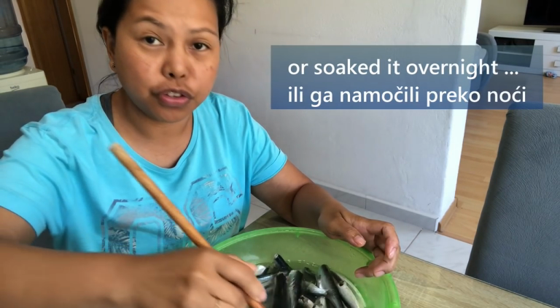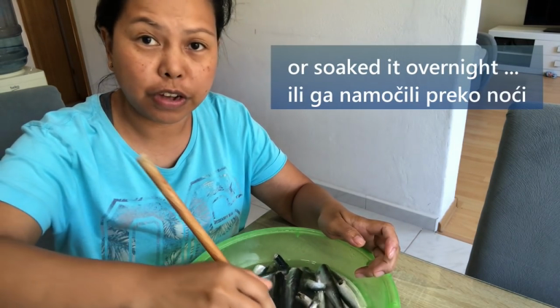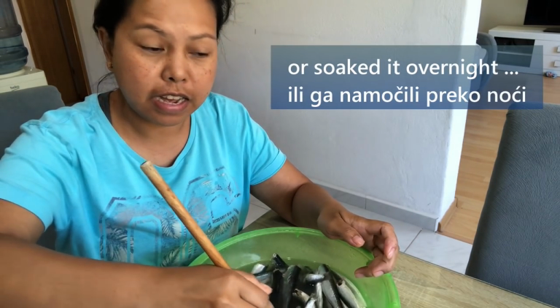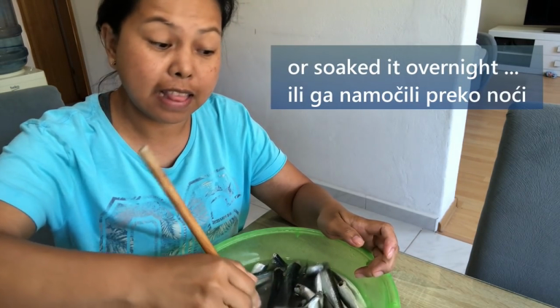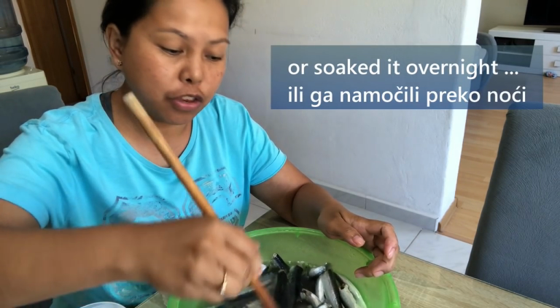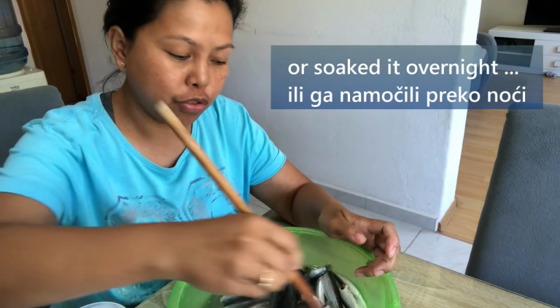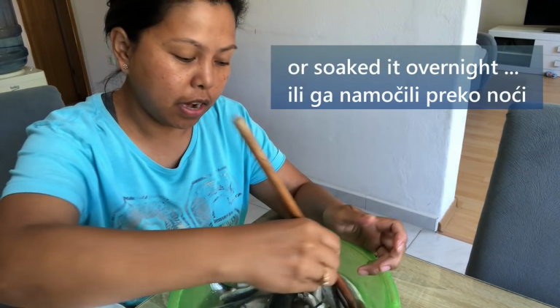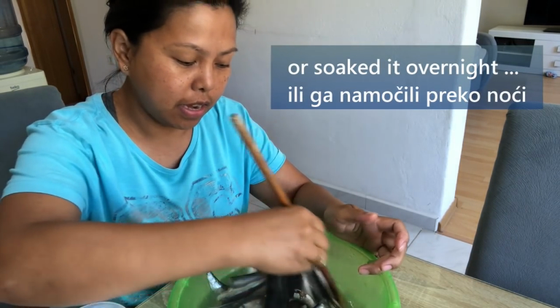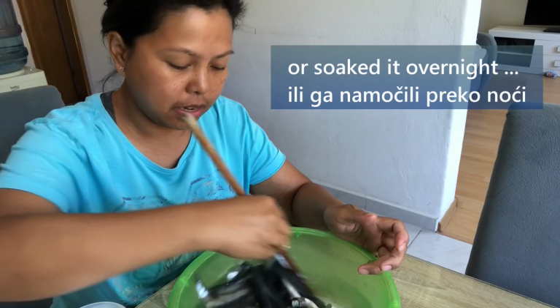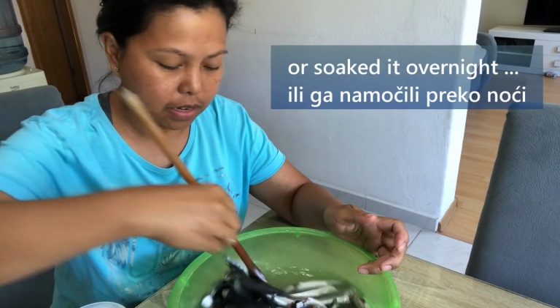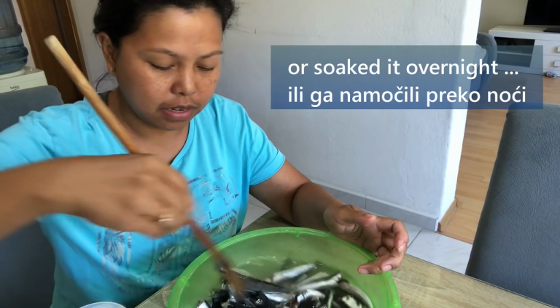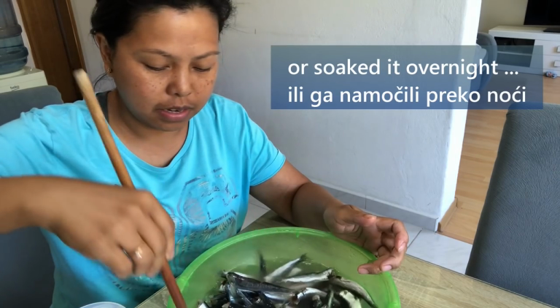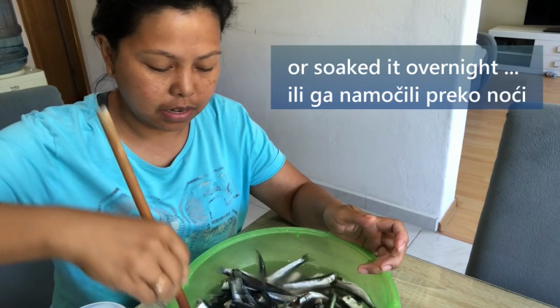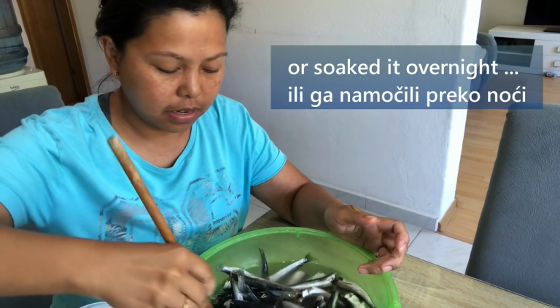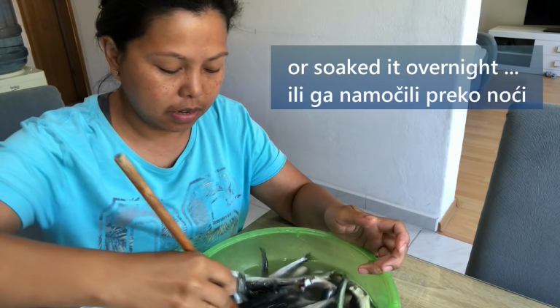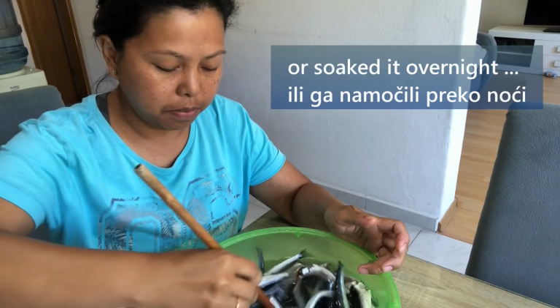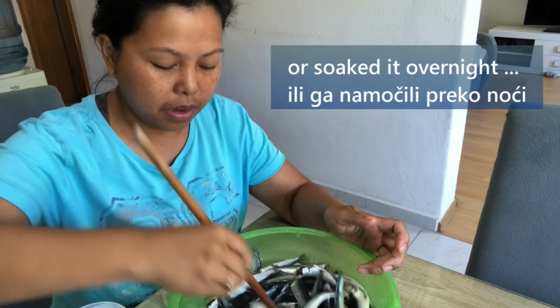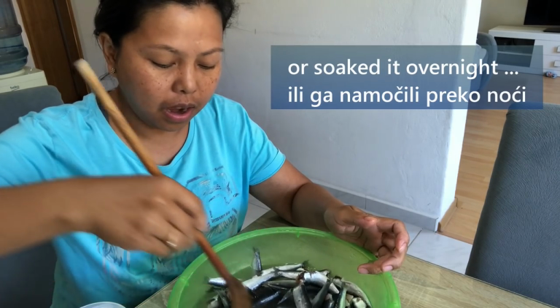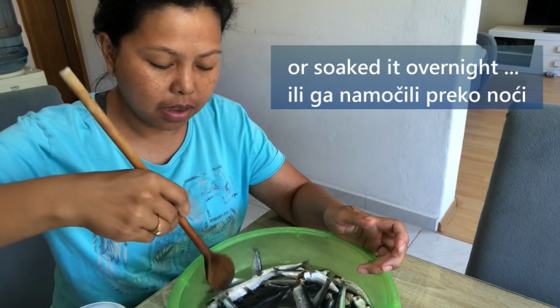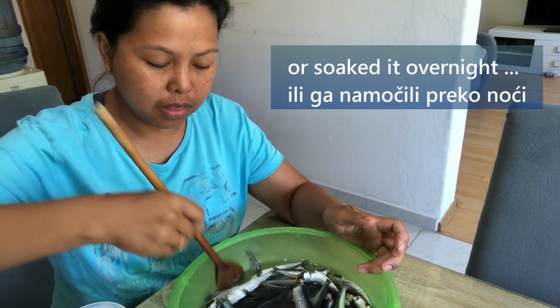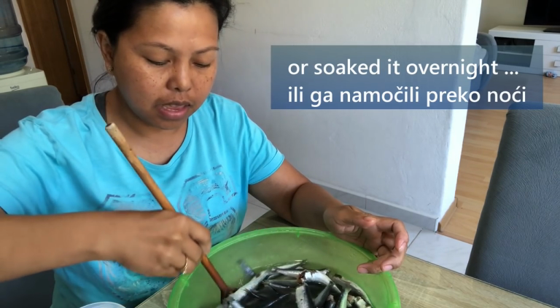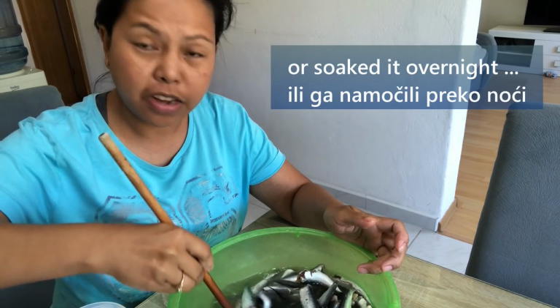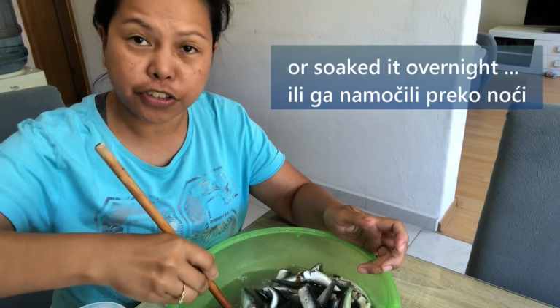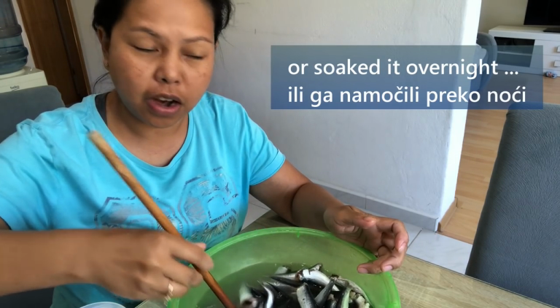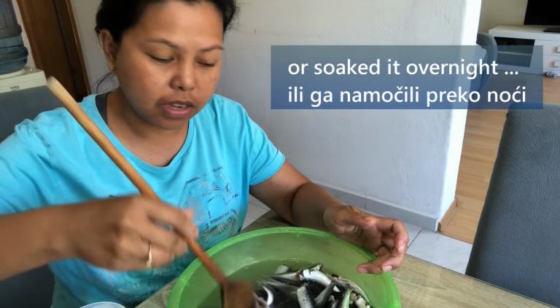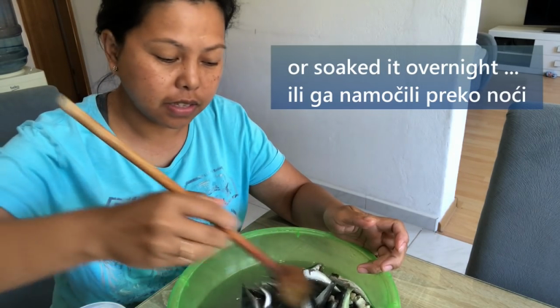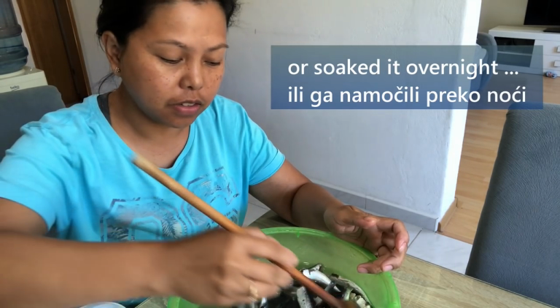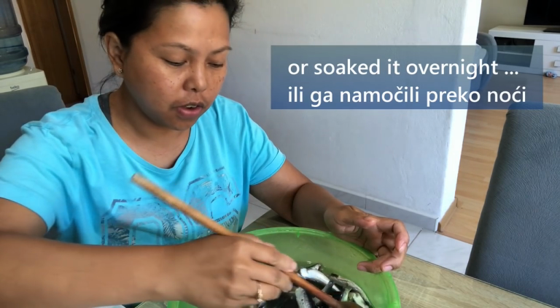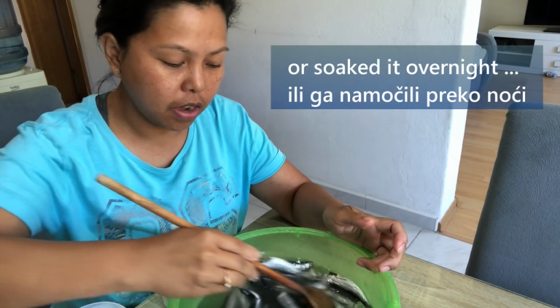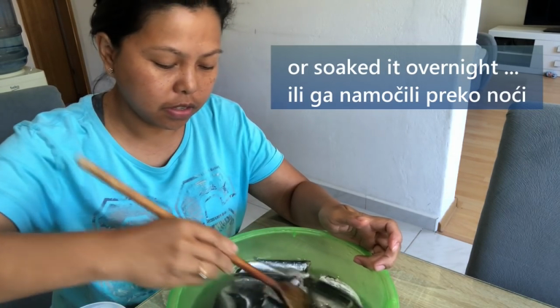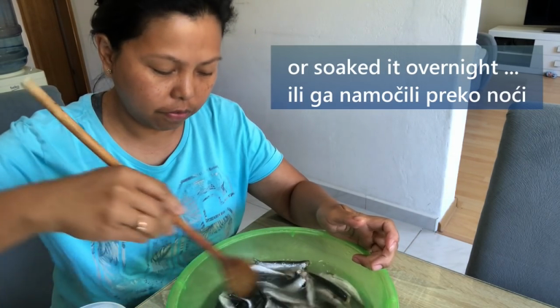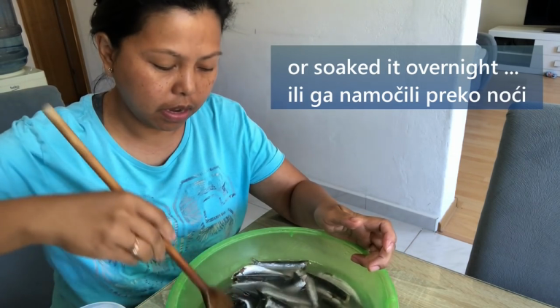After soaking, you drain and then you dry it. You can hang it — air dry or sun dry, it's fine.